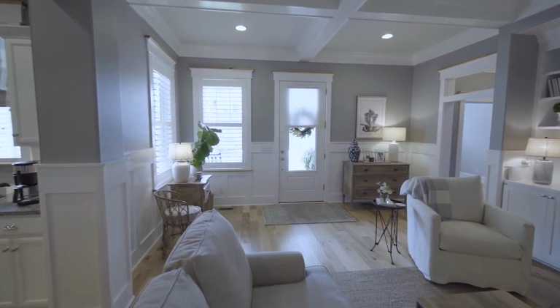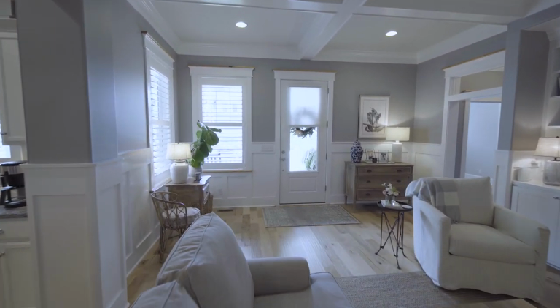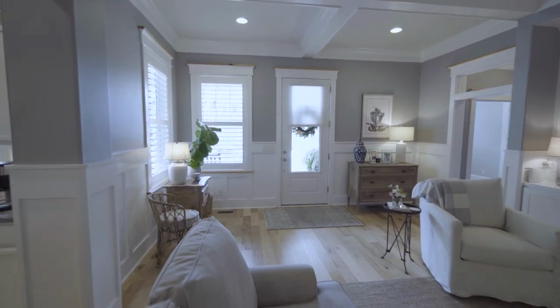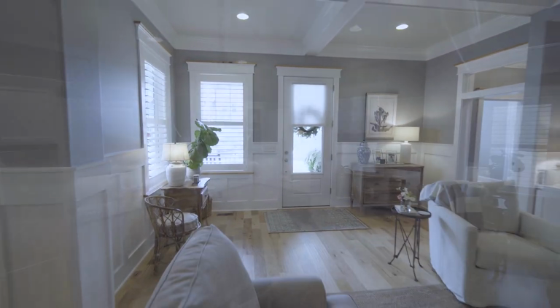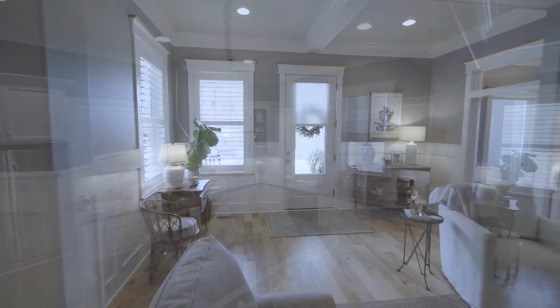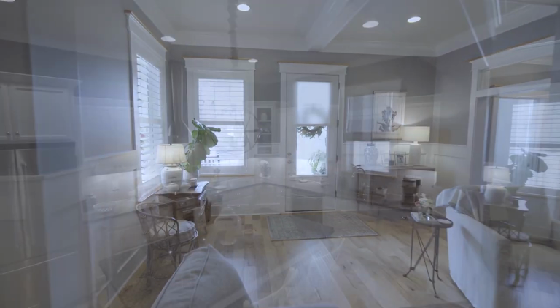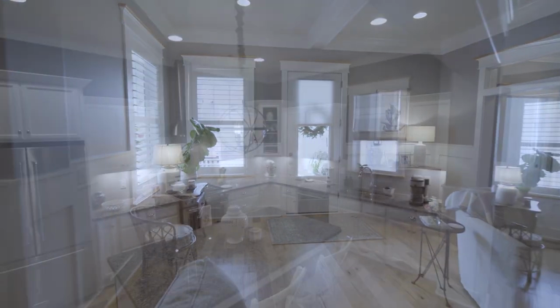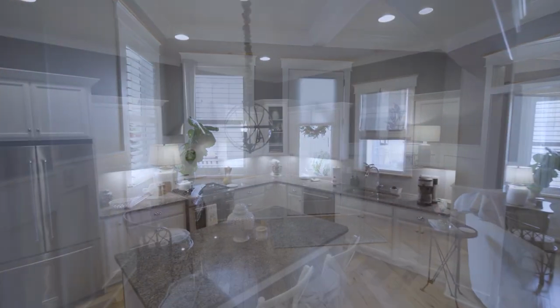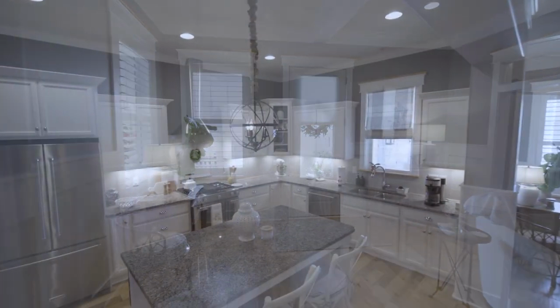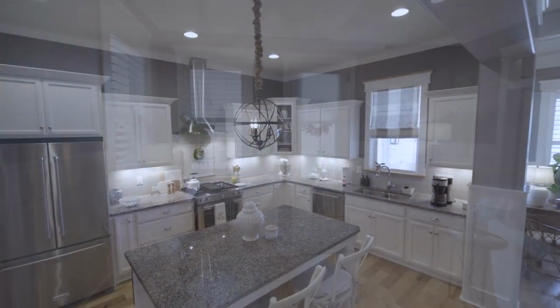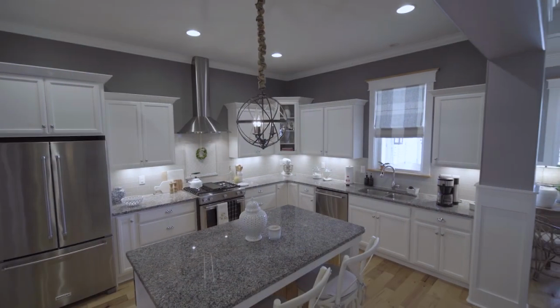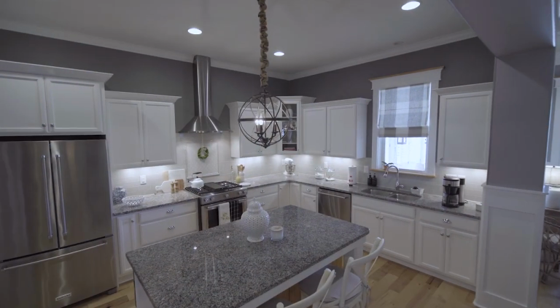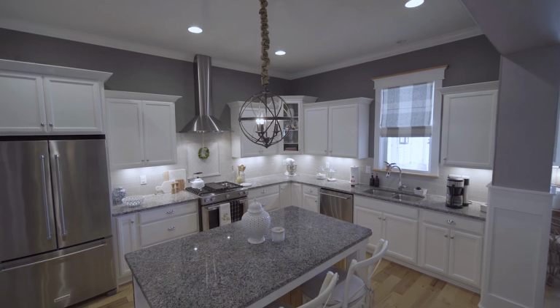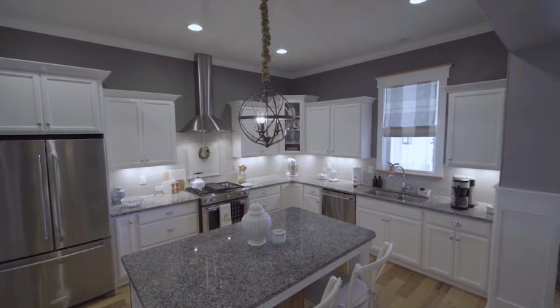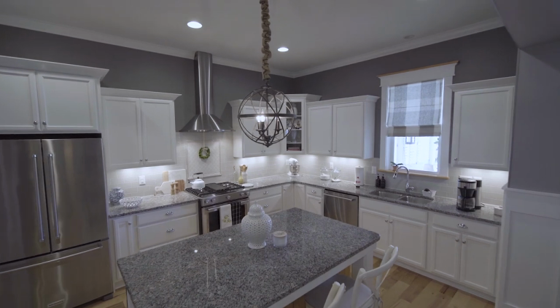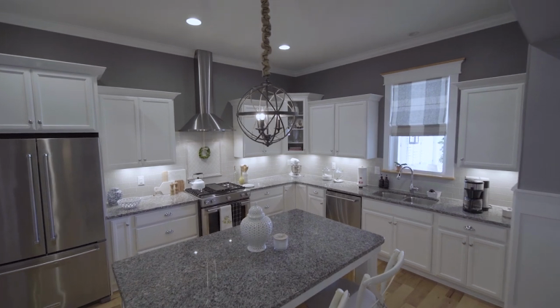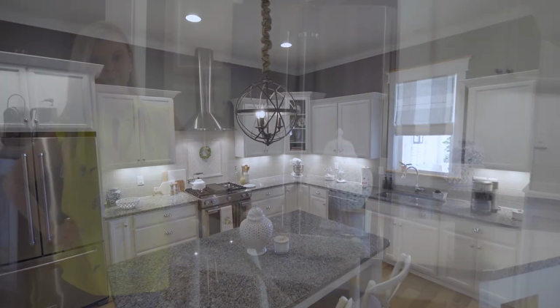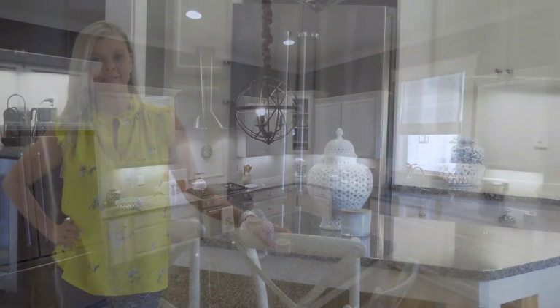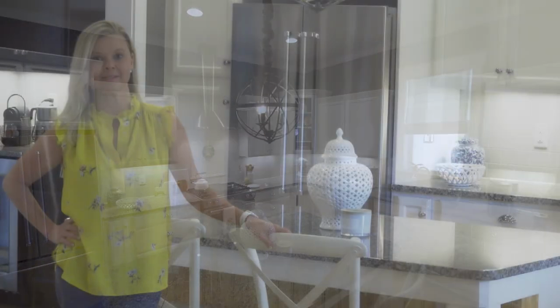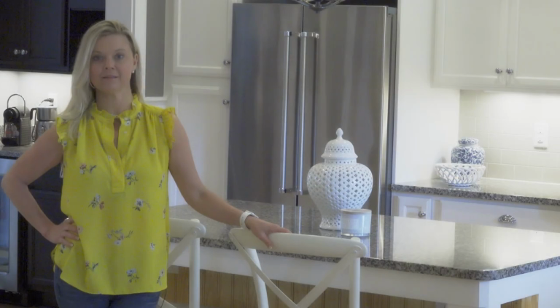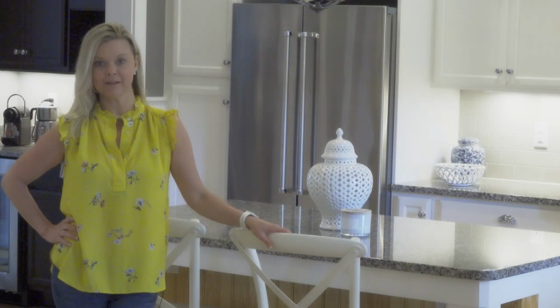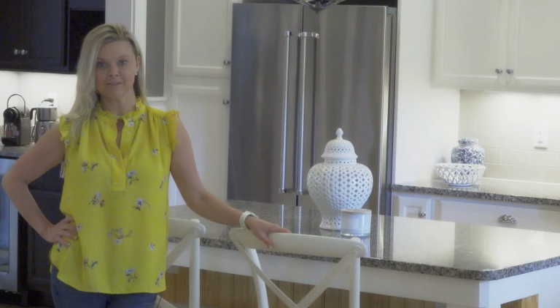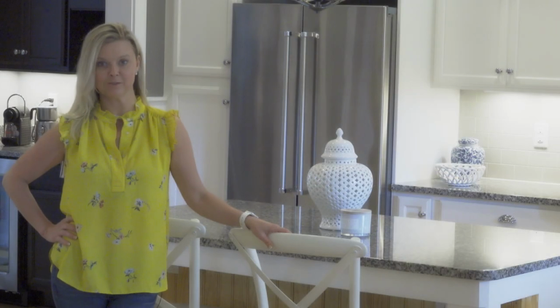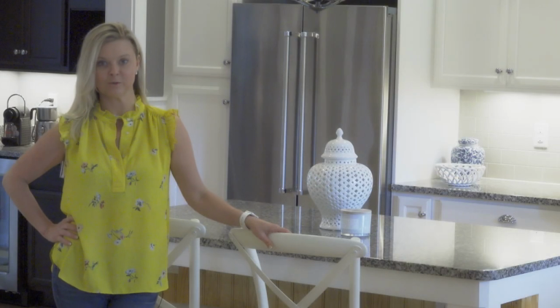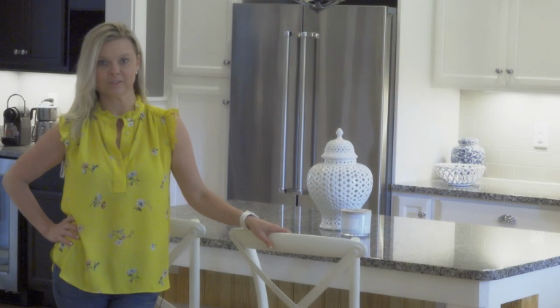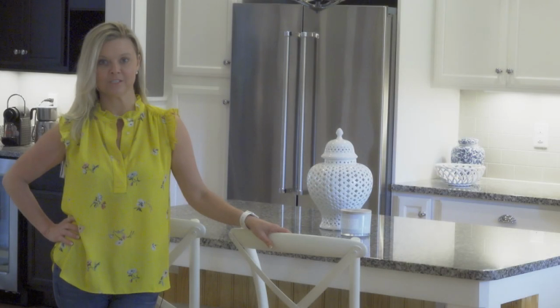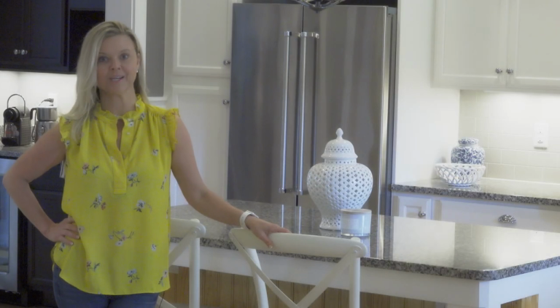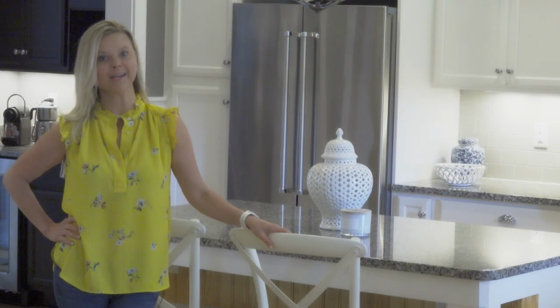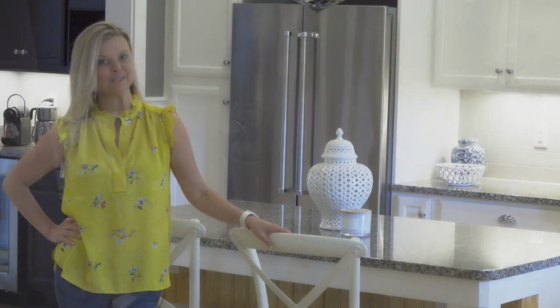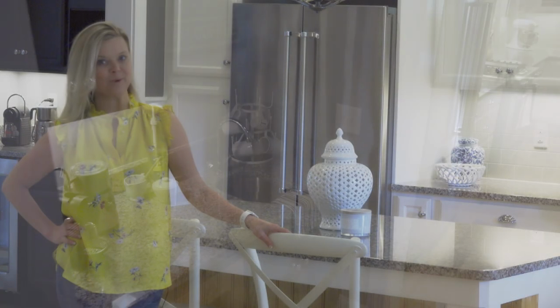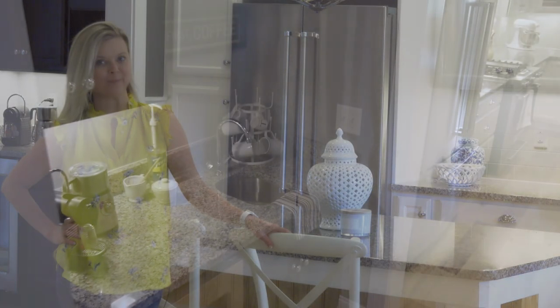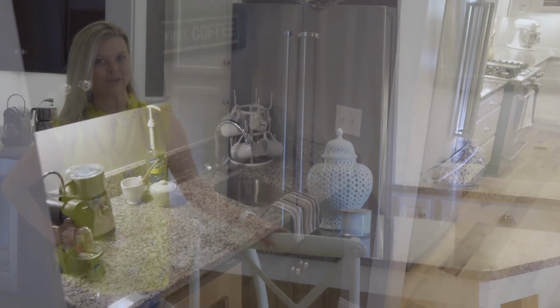This kitchen has tons of countertop space, lots of storage, and a wet bar.